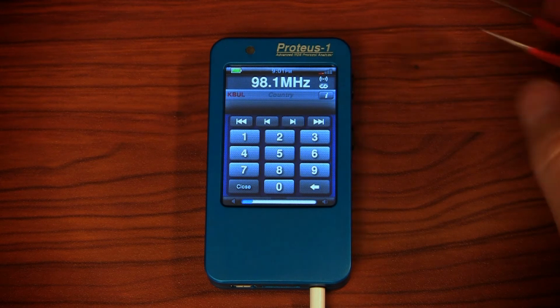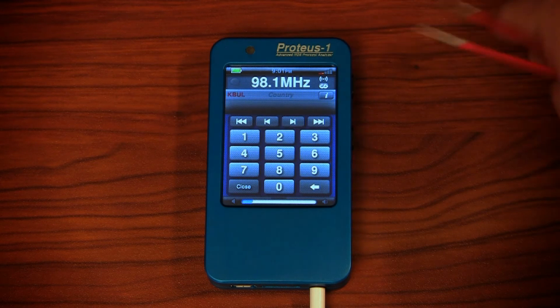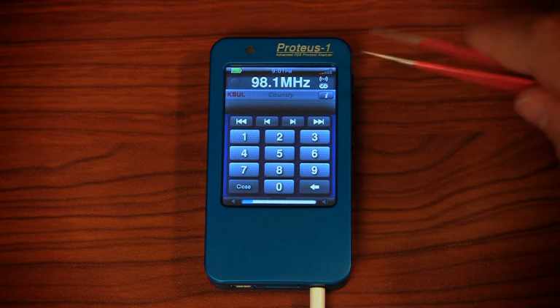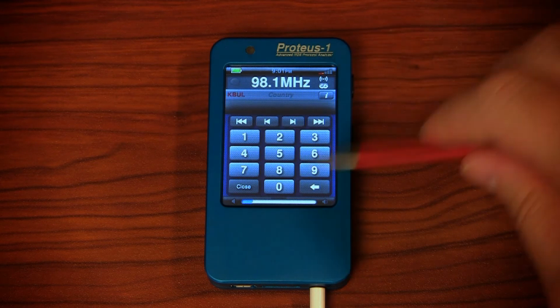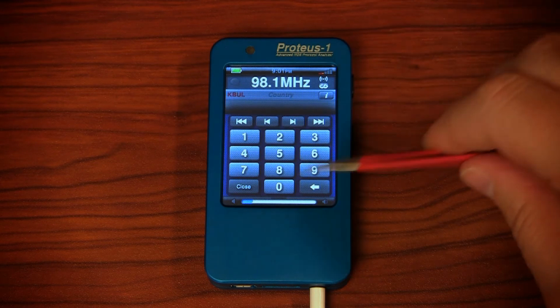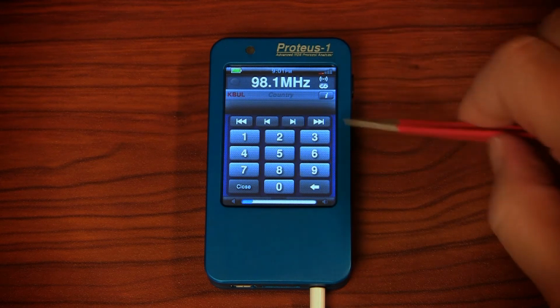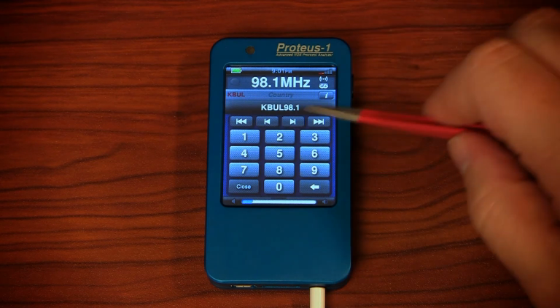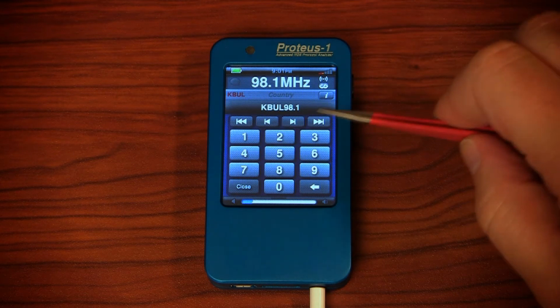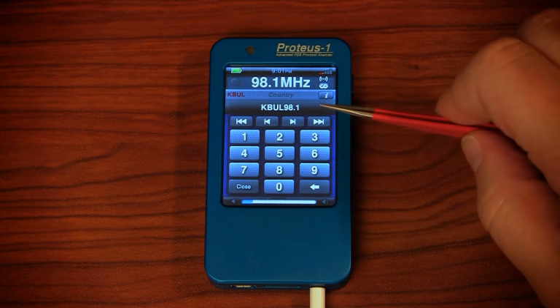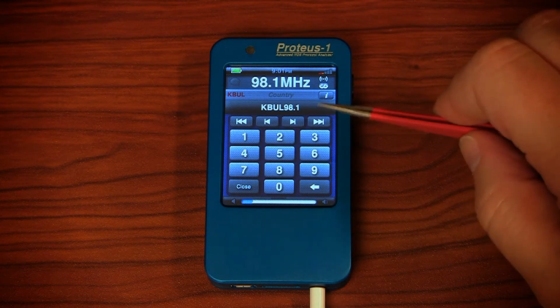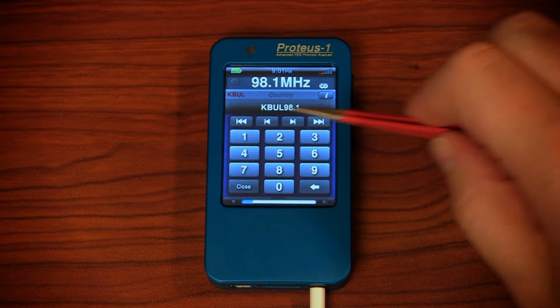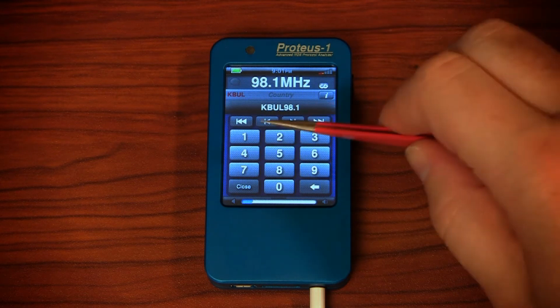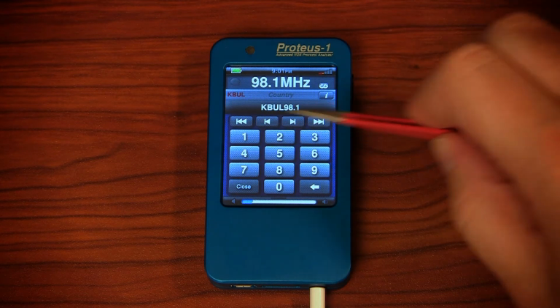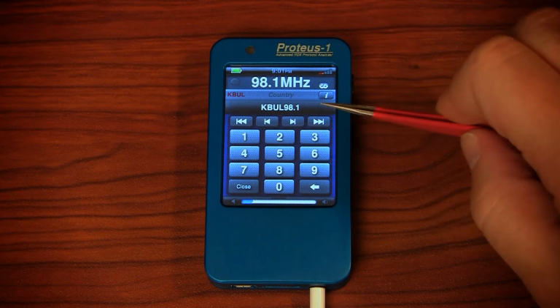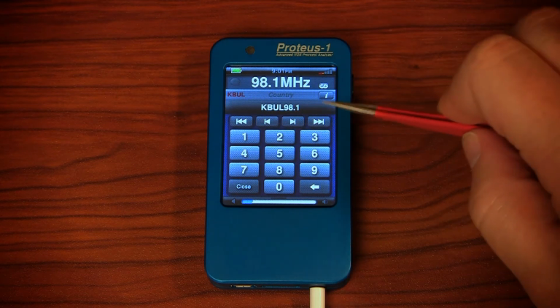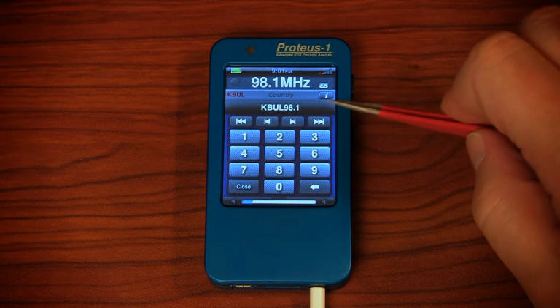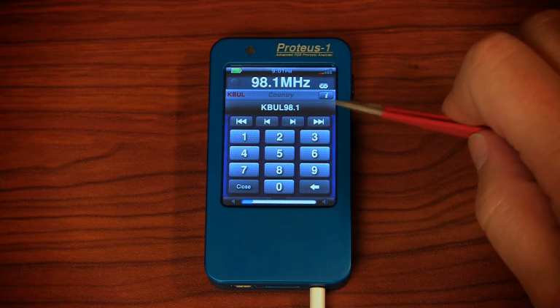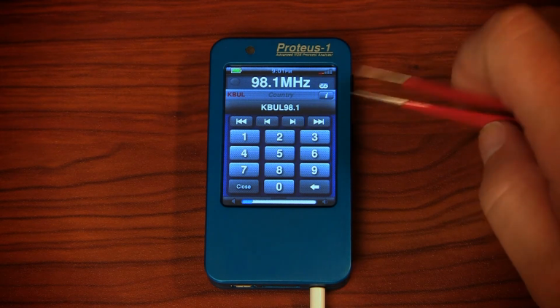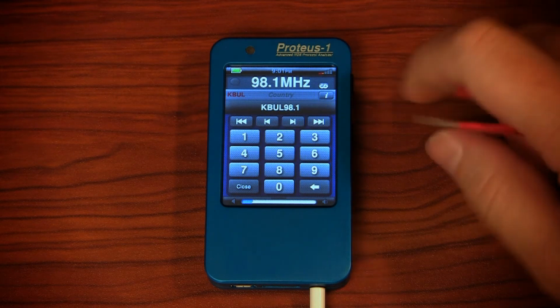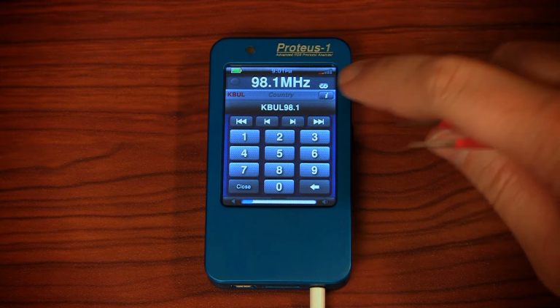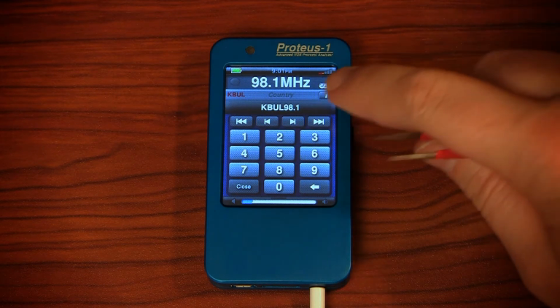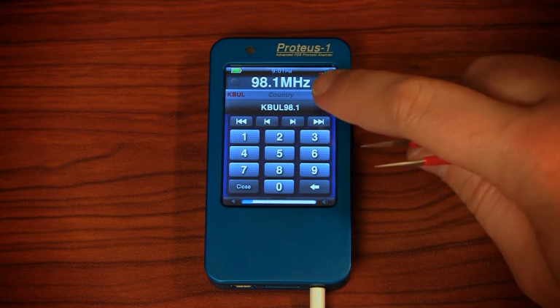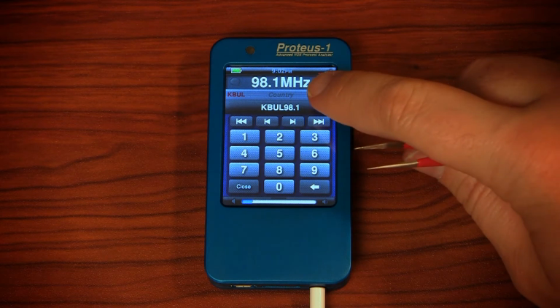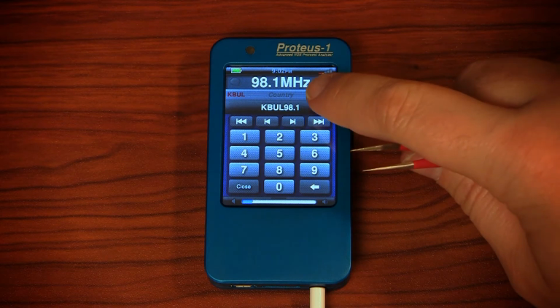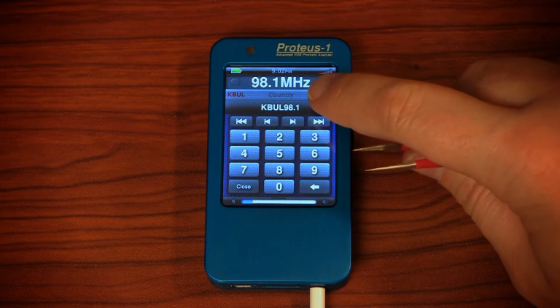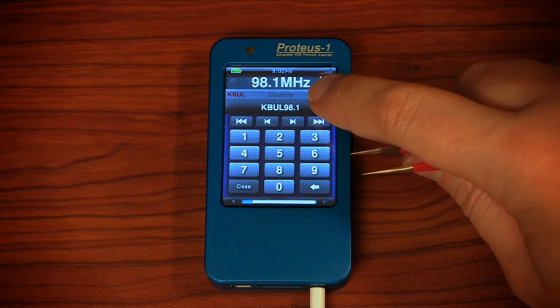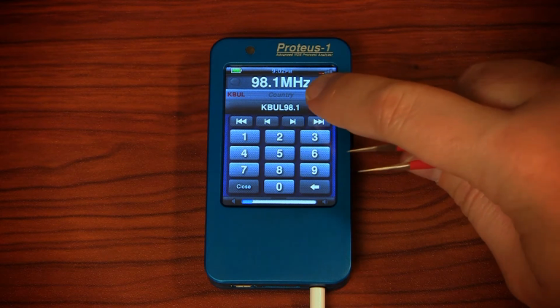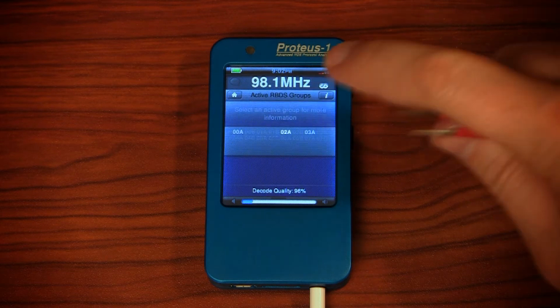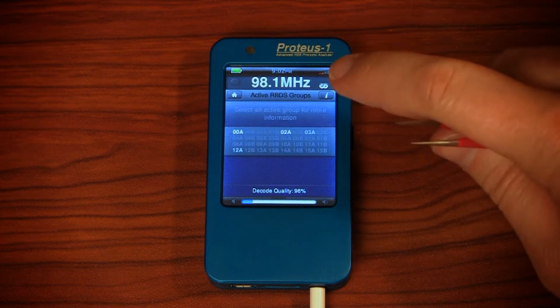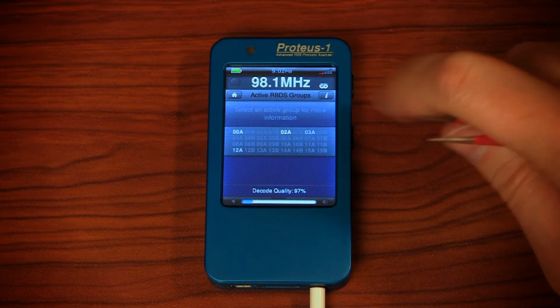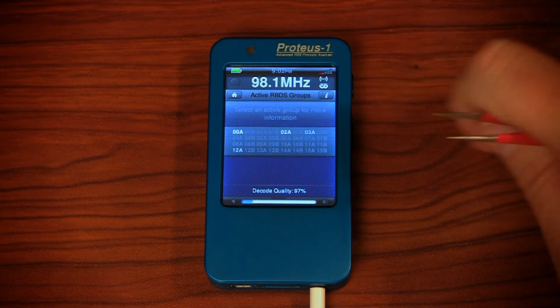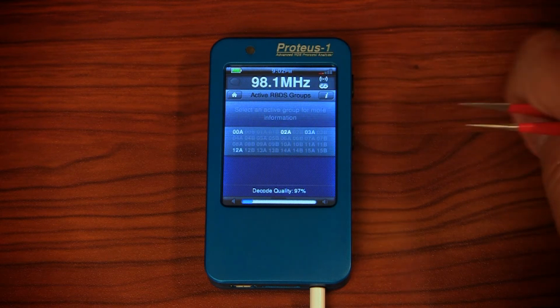Once that station's tuned, if they're broadcasting RDS, you can touch the information button to see more.